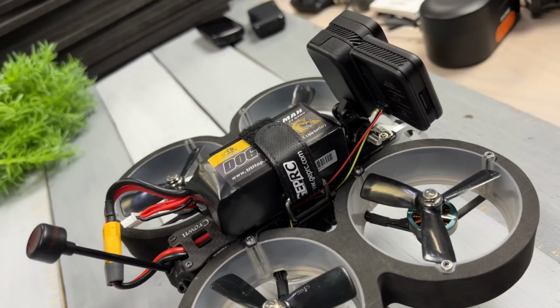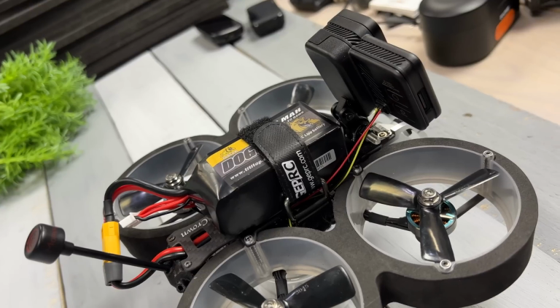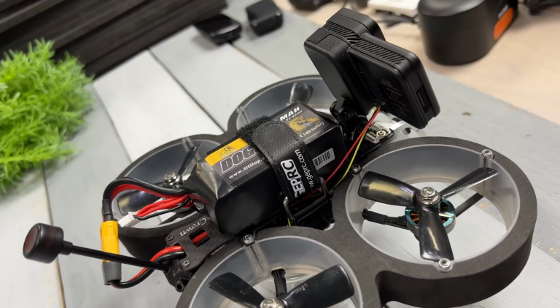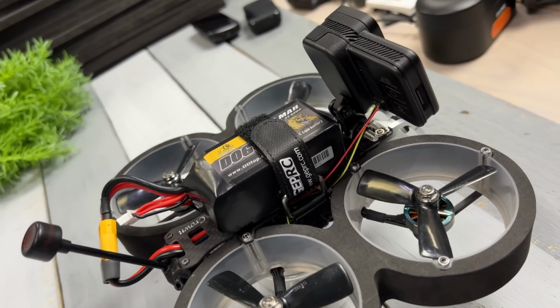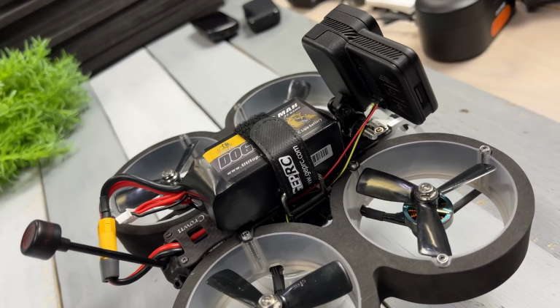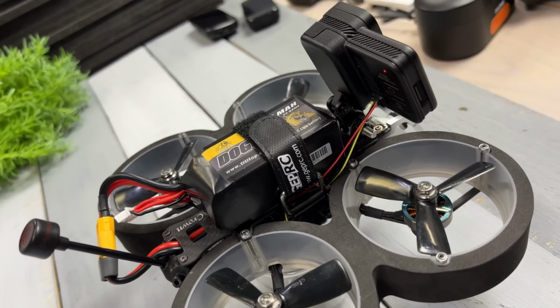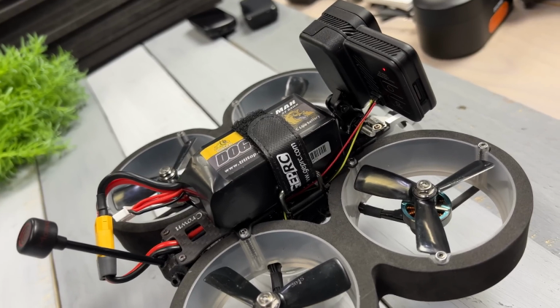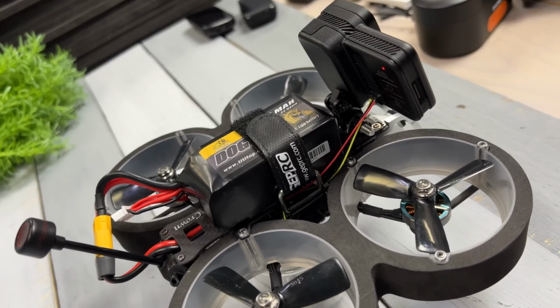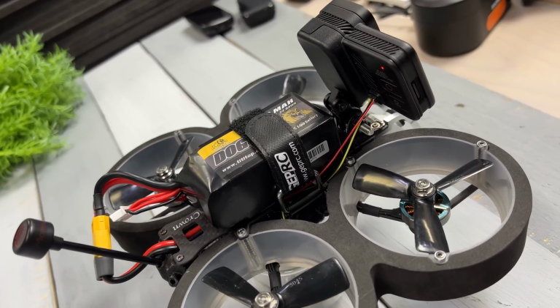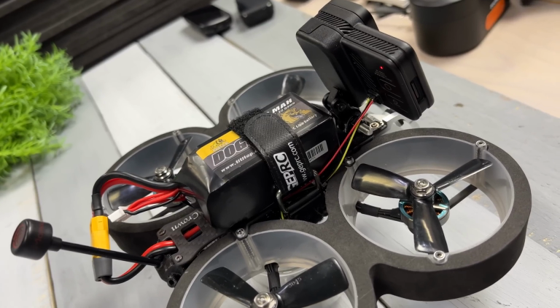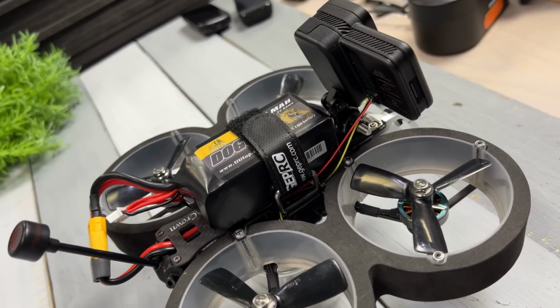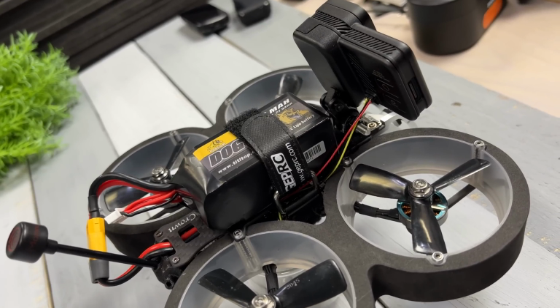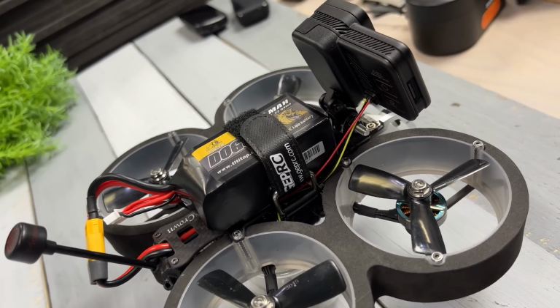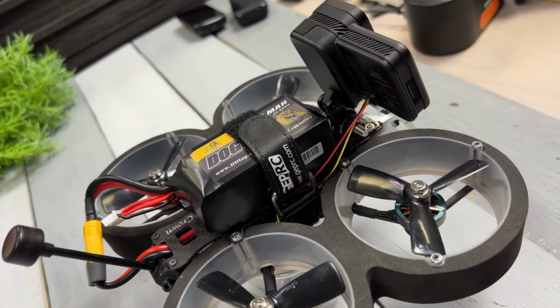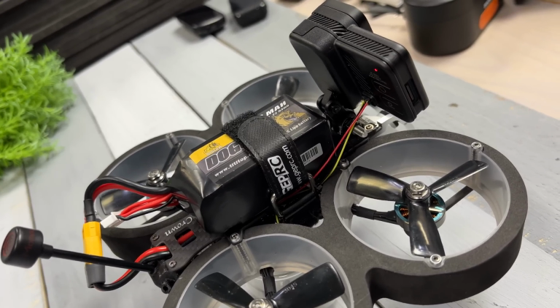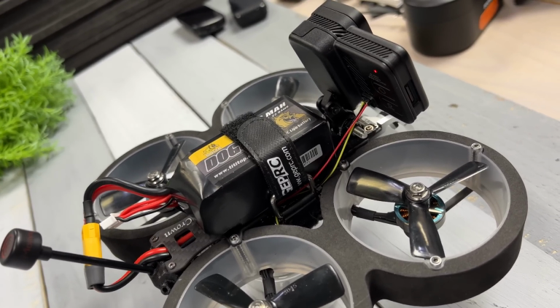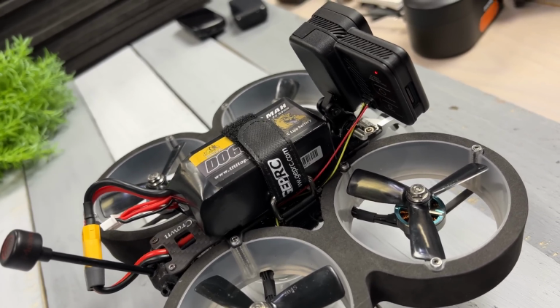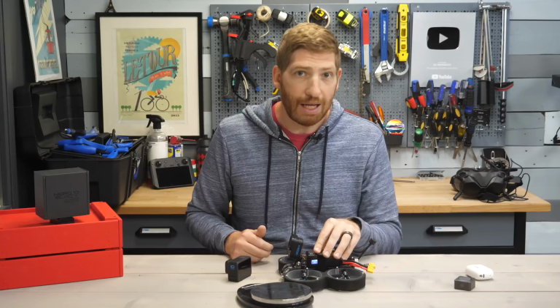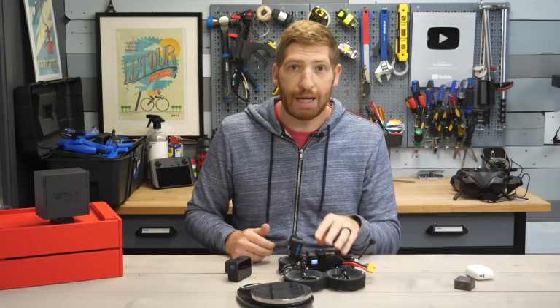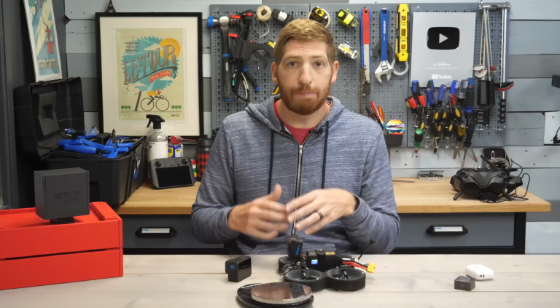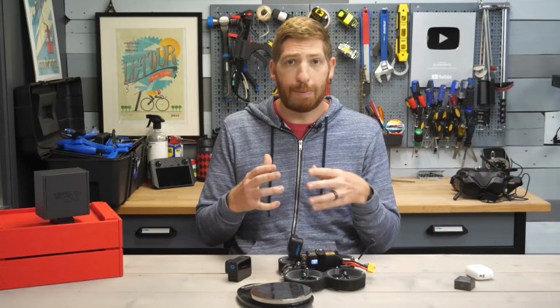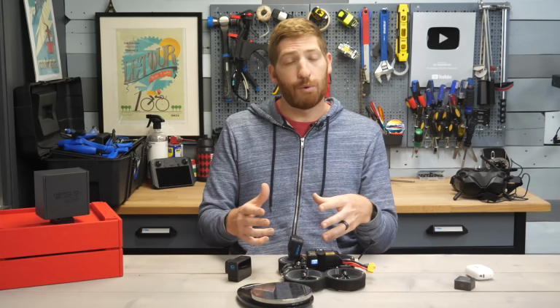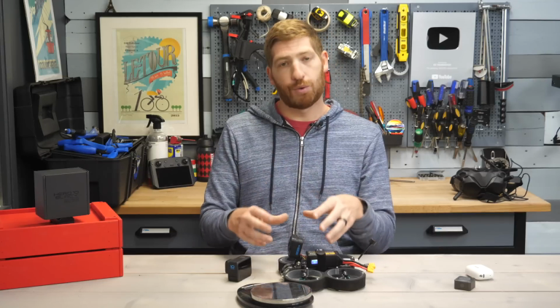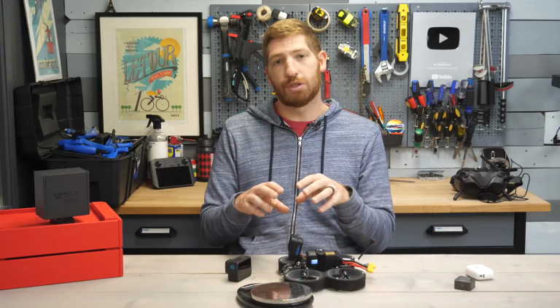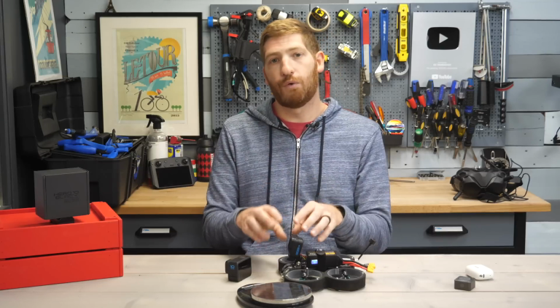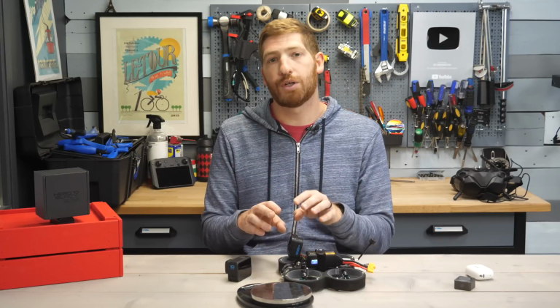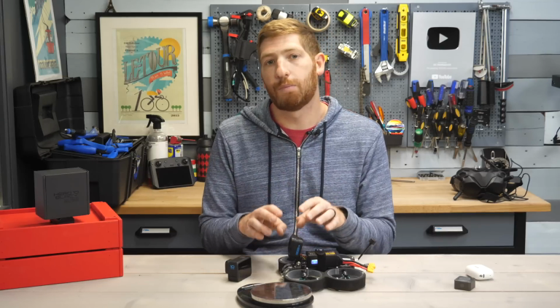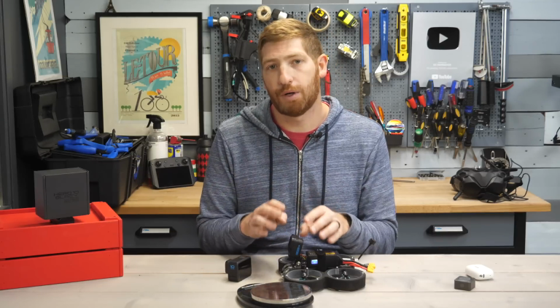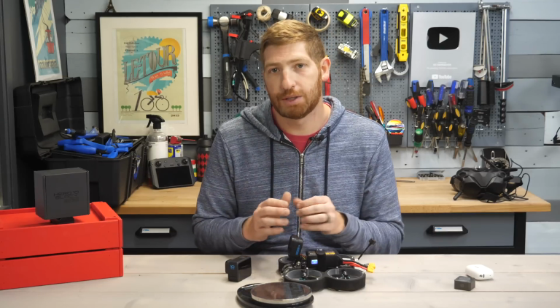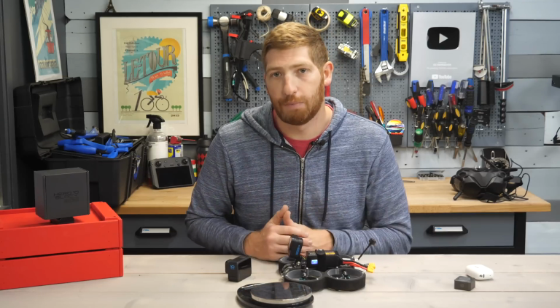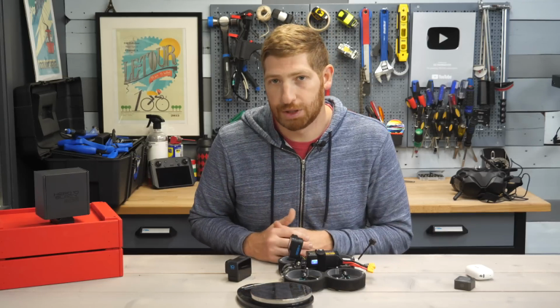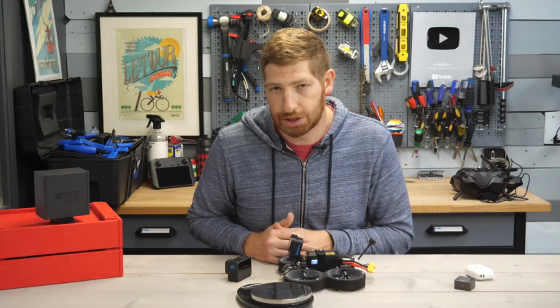It's because of all those weight savings that you're going to be using your own drone's battery as the power source for the GoPro Hero 10 Bones Edition.